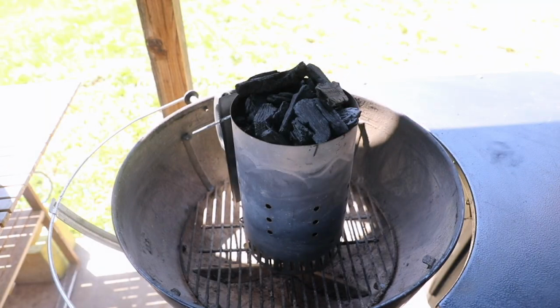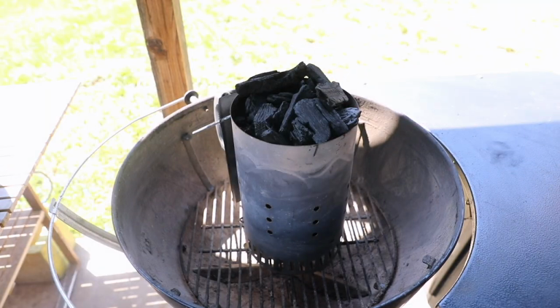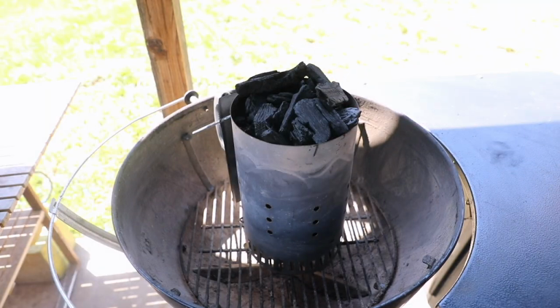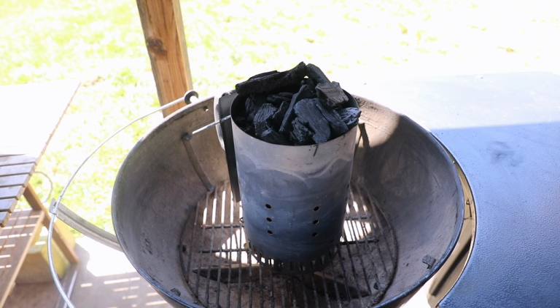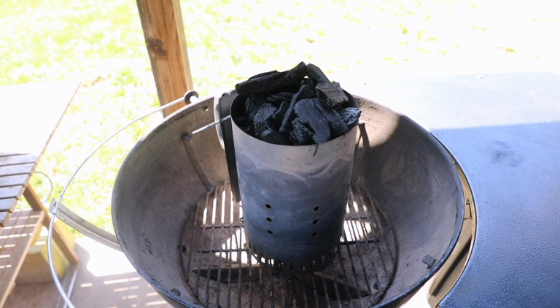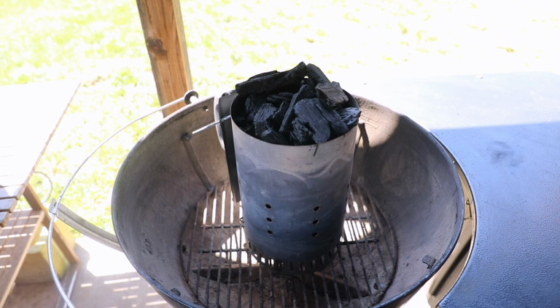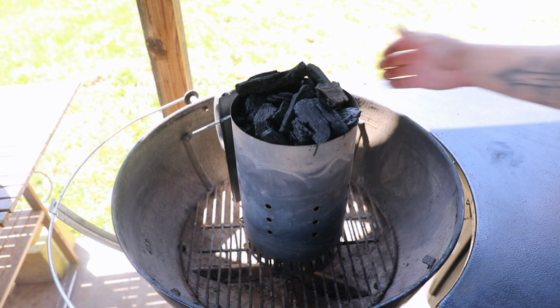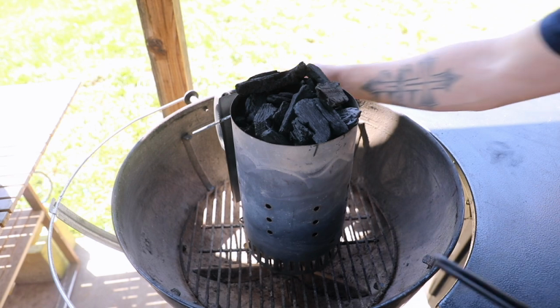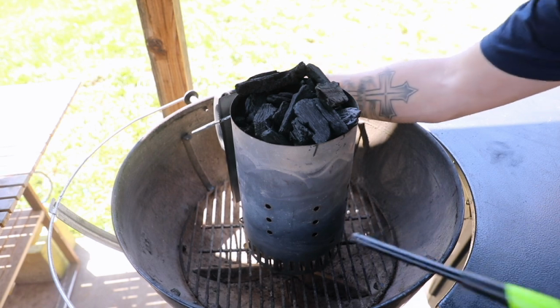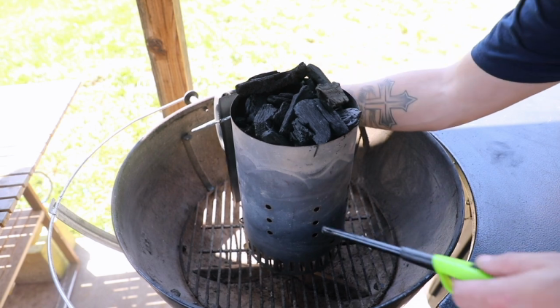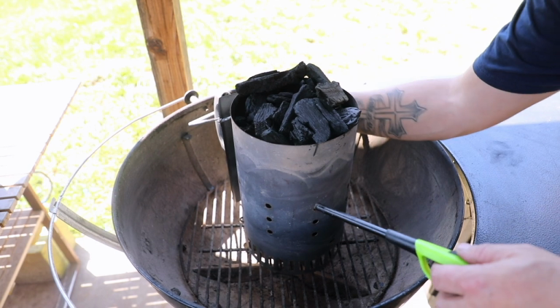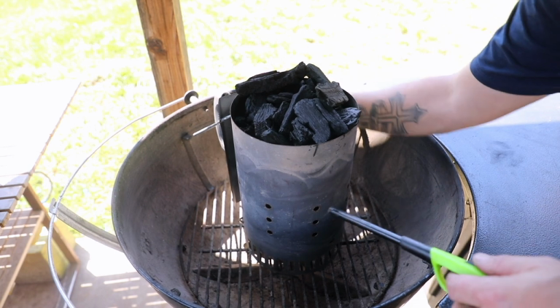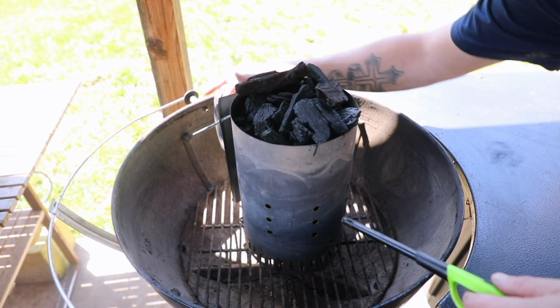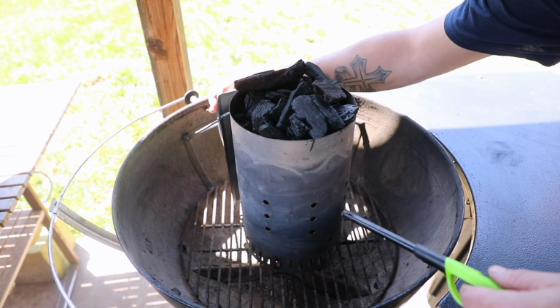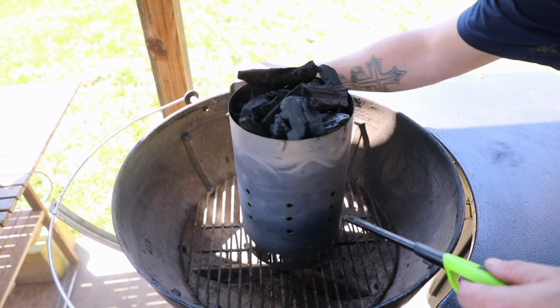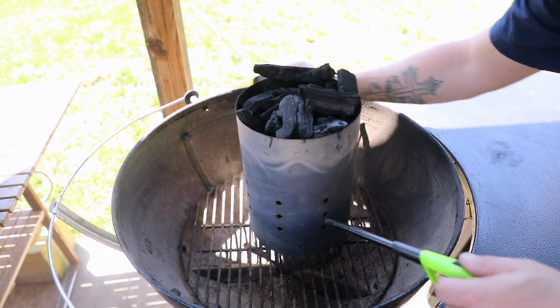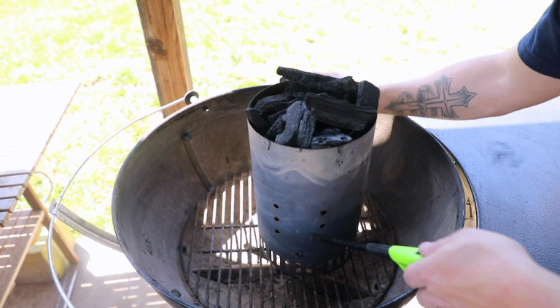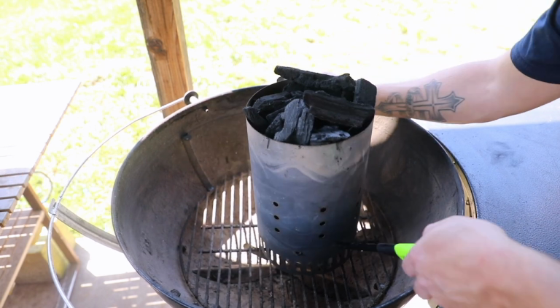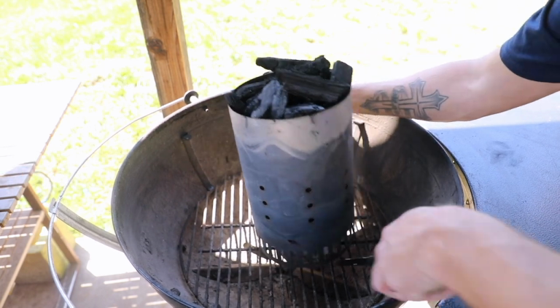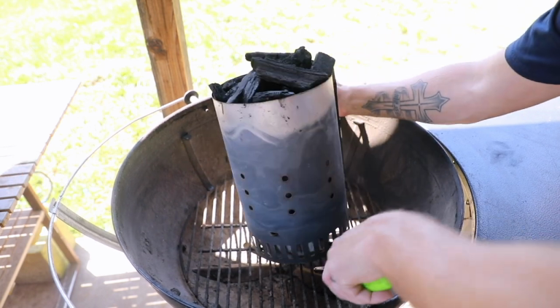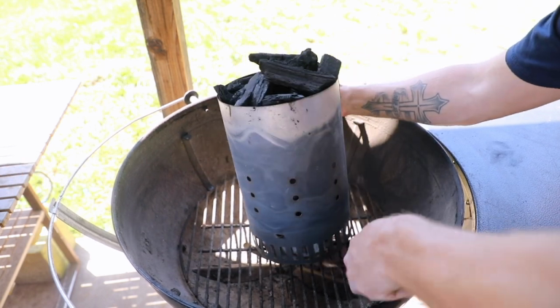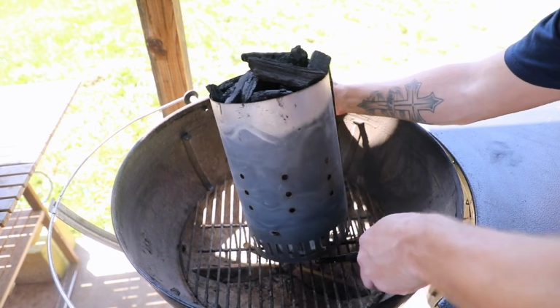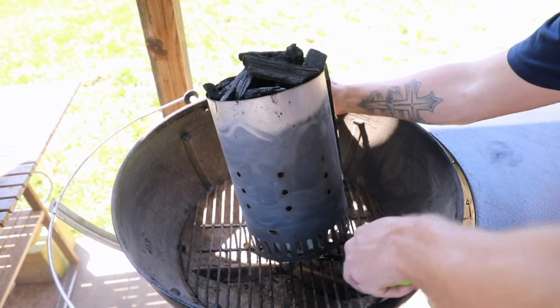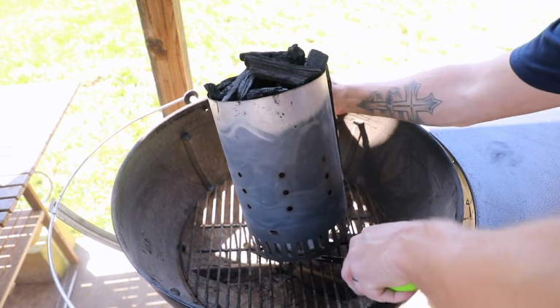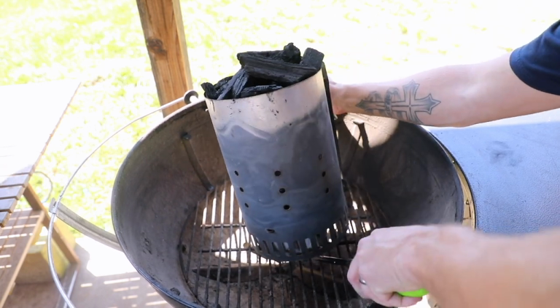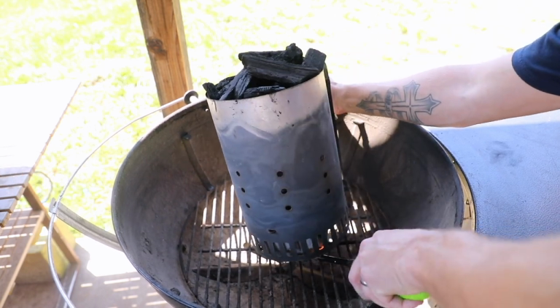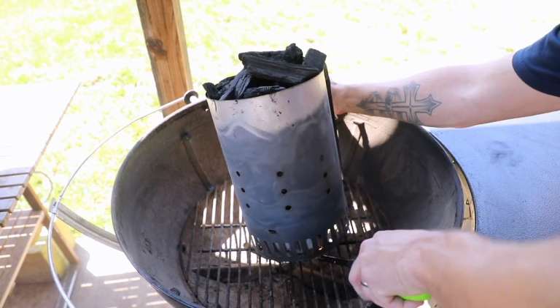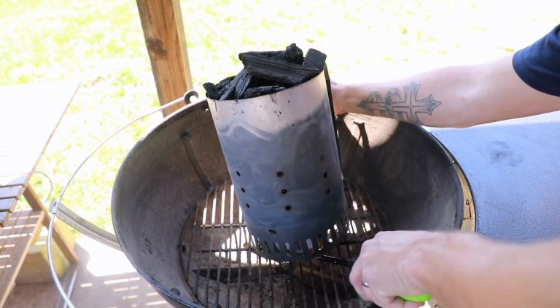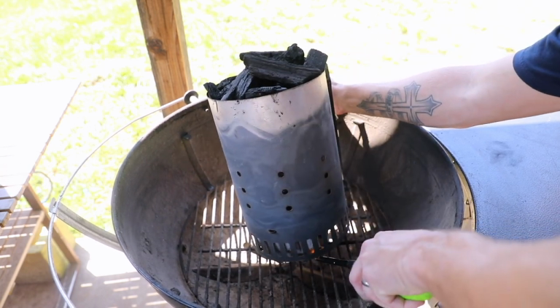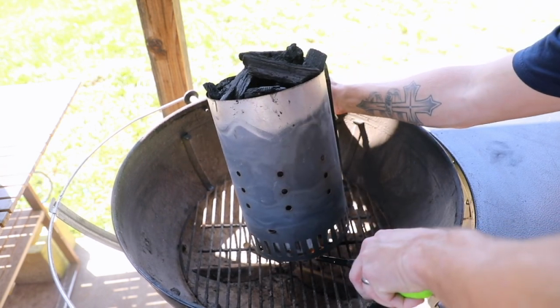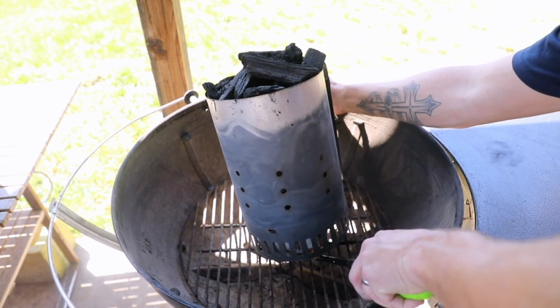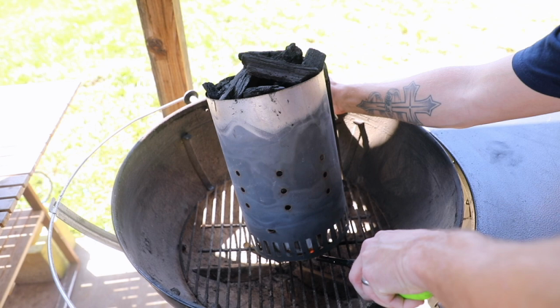All right, there we go. Now we are going to basically just tilt and light underneath.